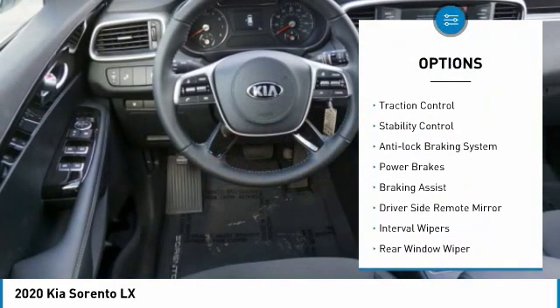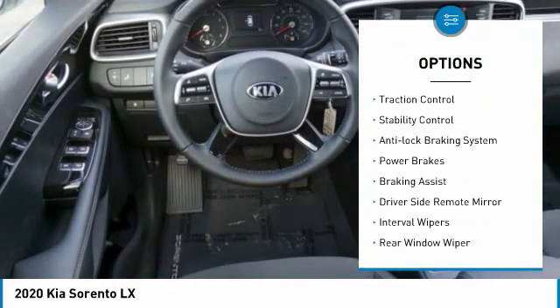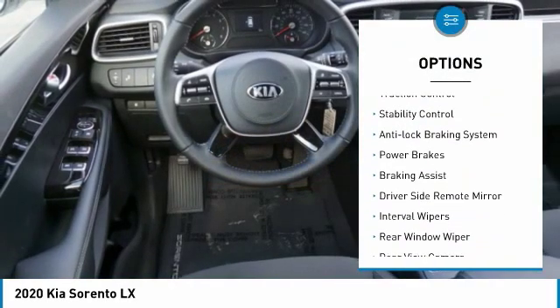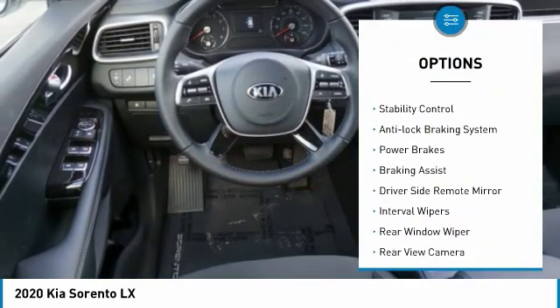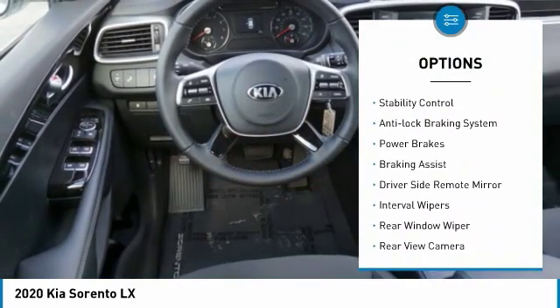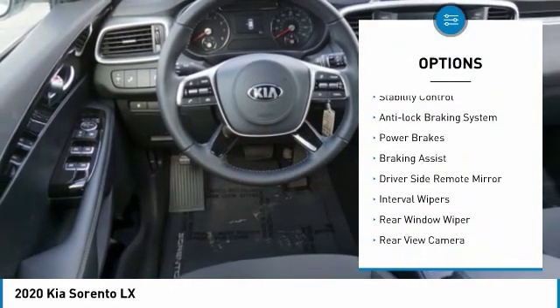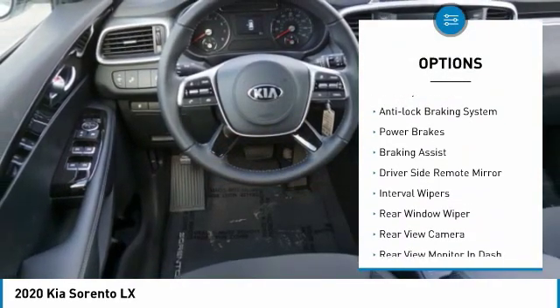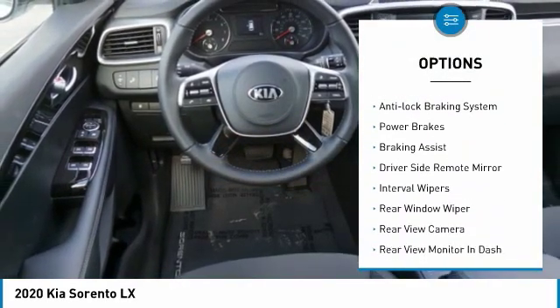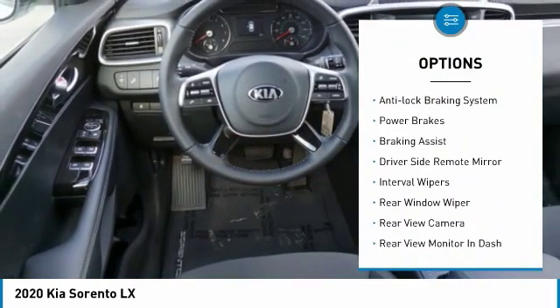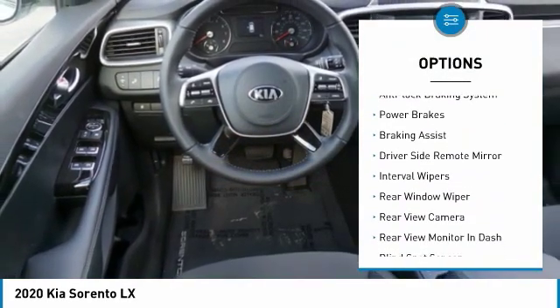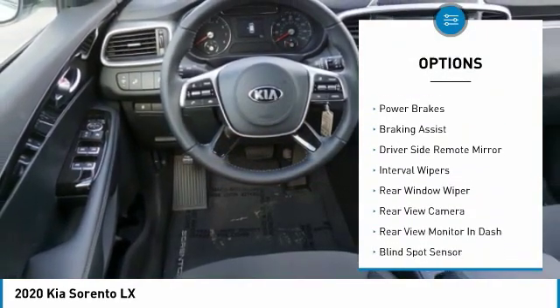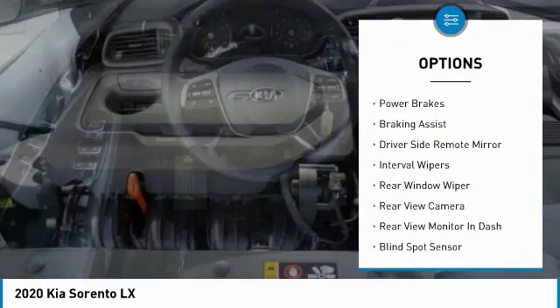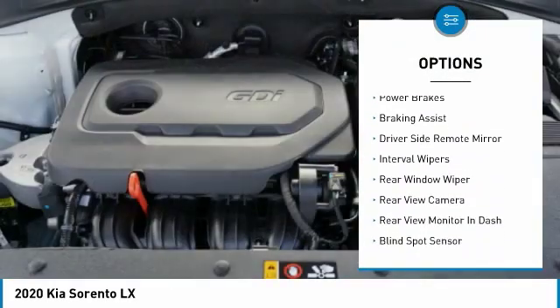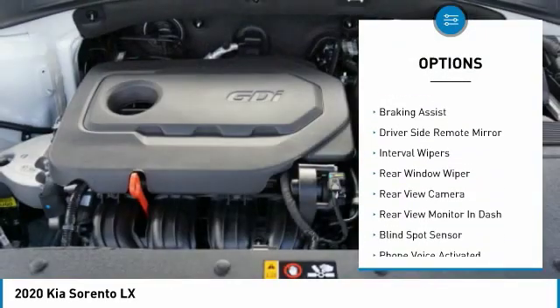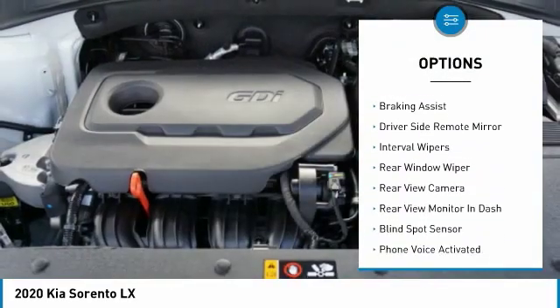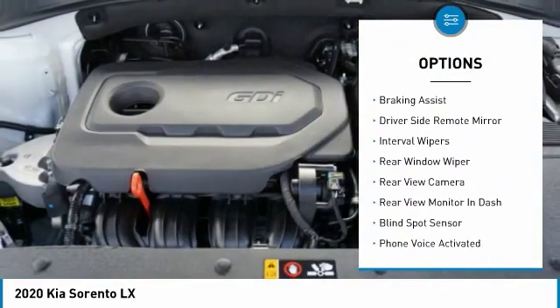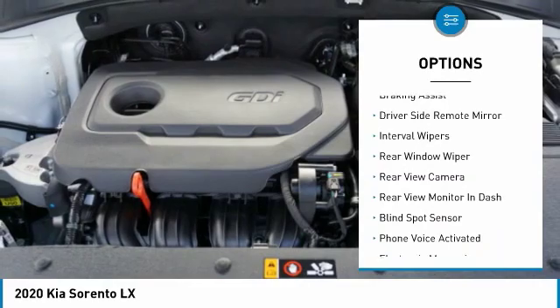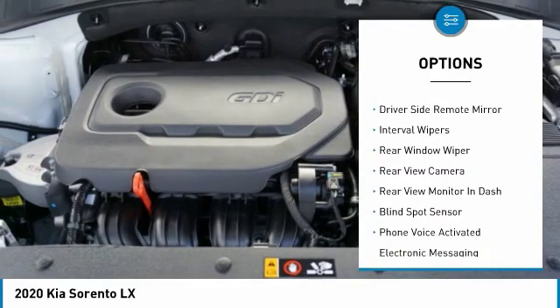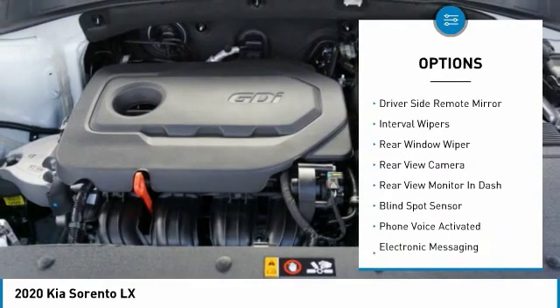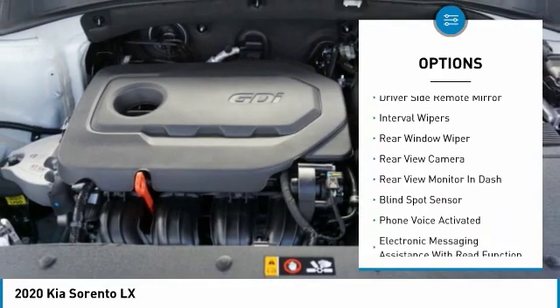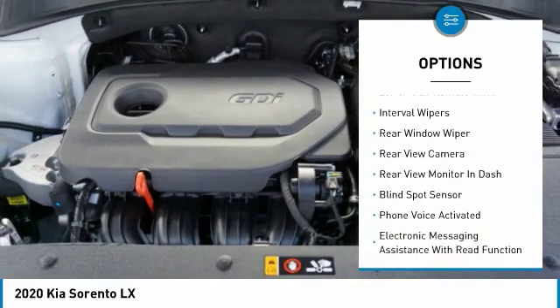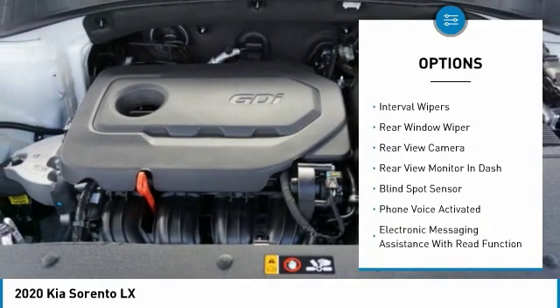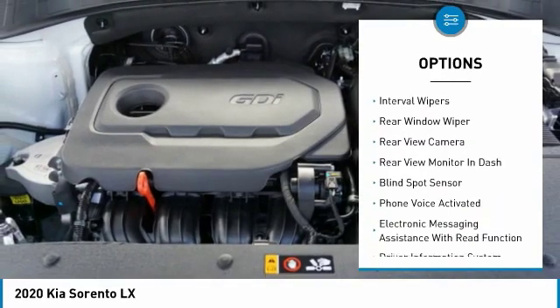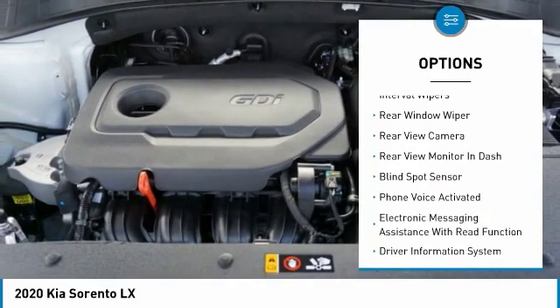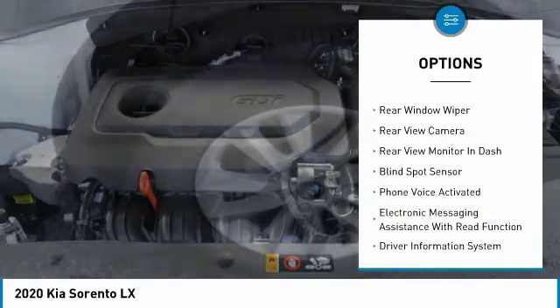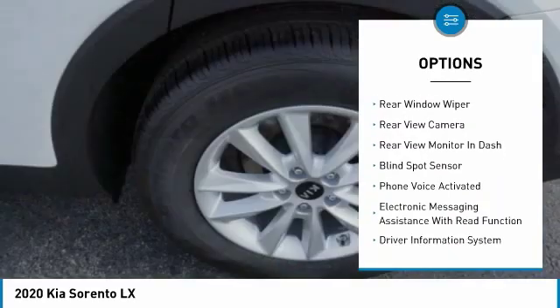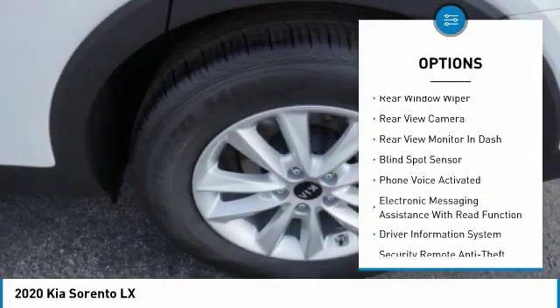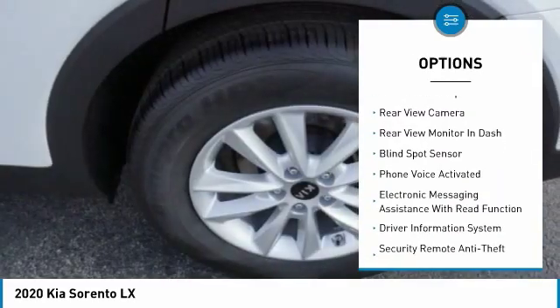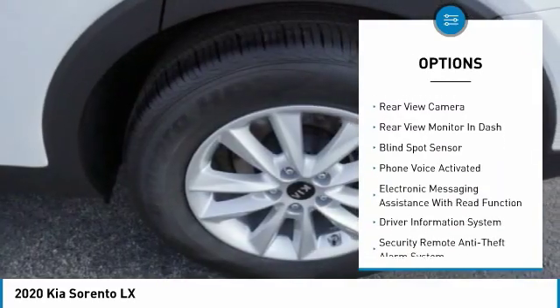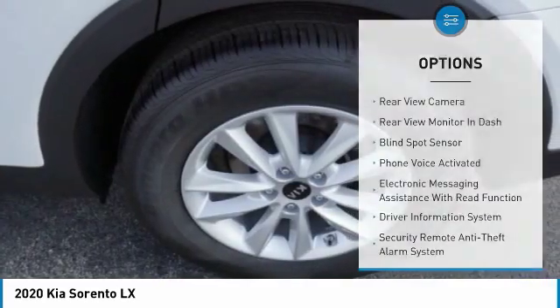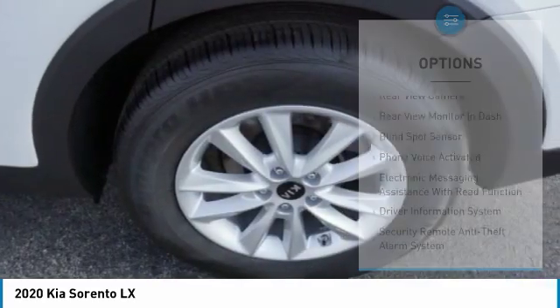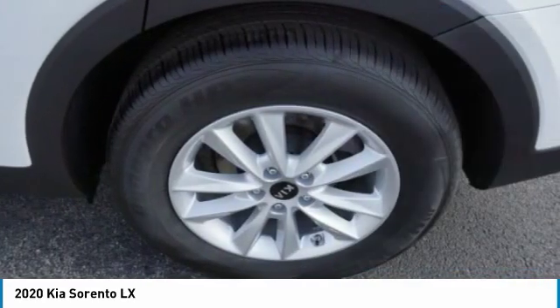alloy wheels, traction control, stability control, anti-lock braking system, power brakes,